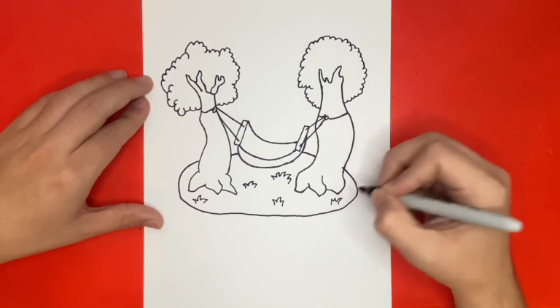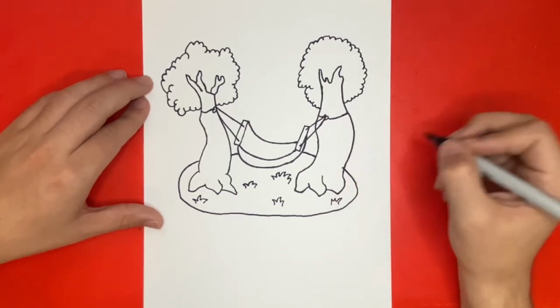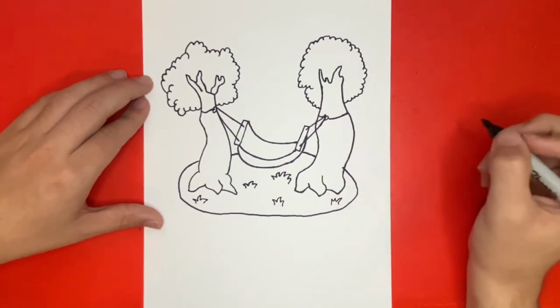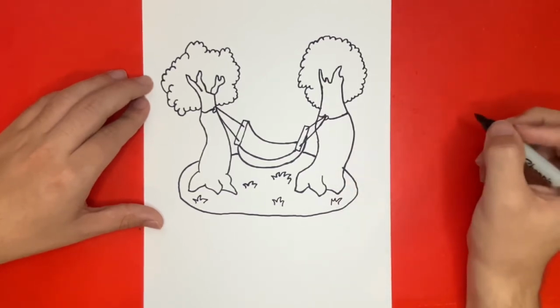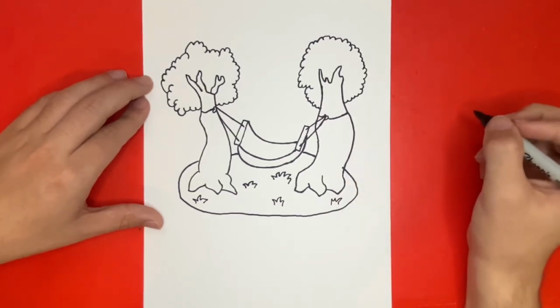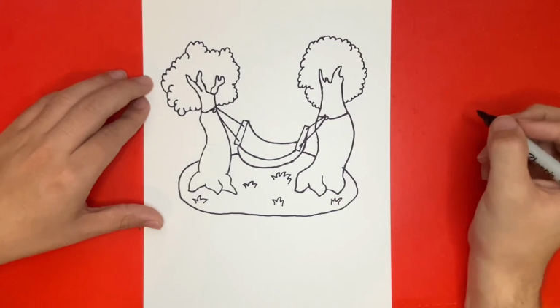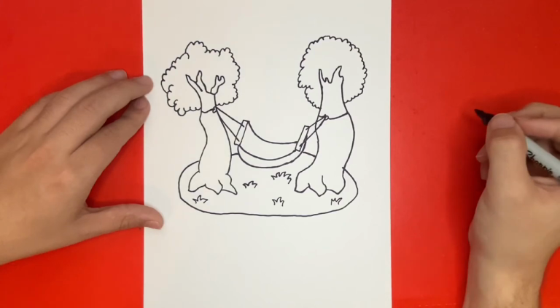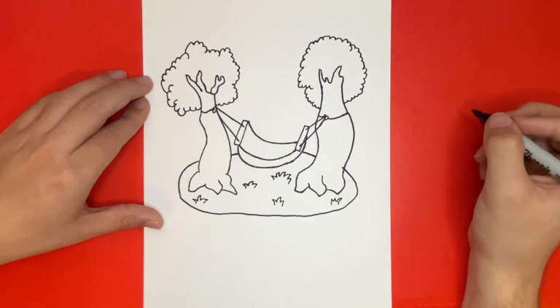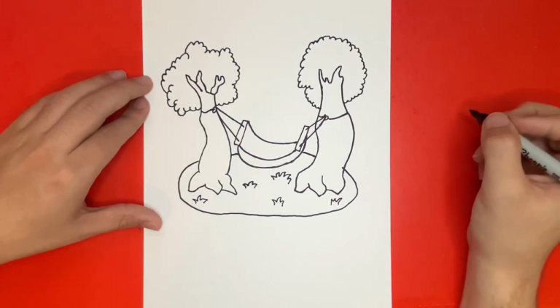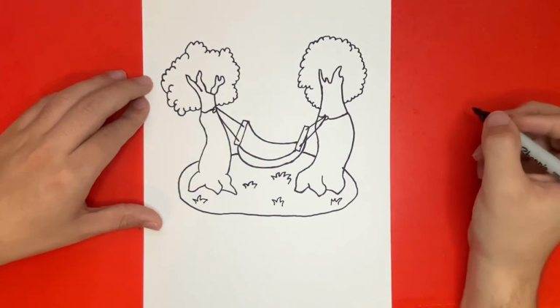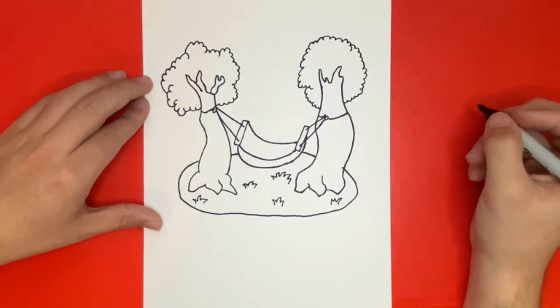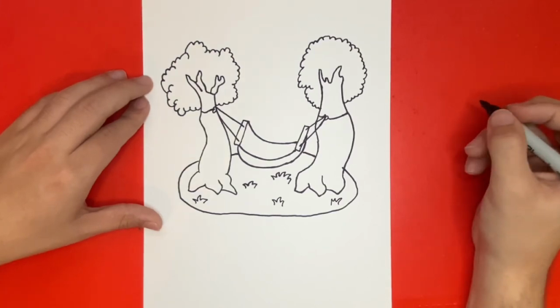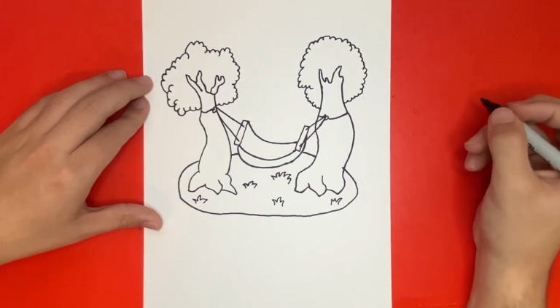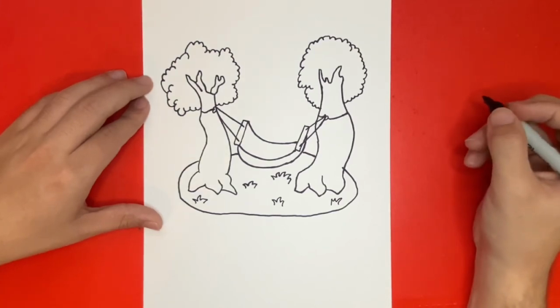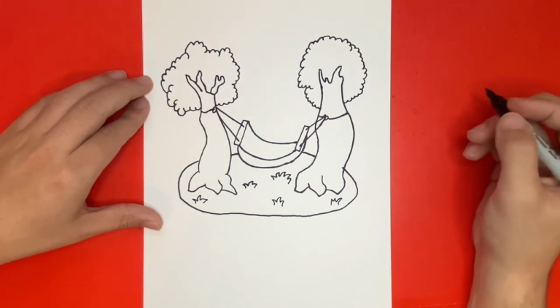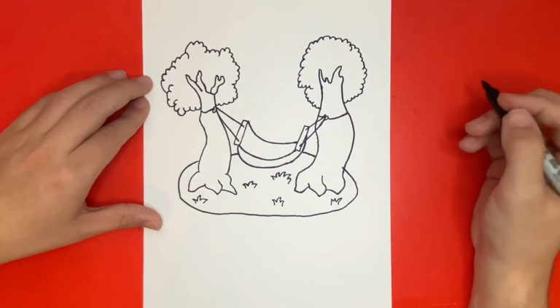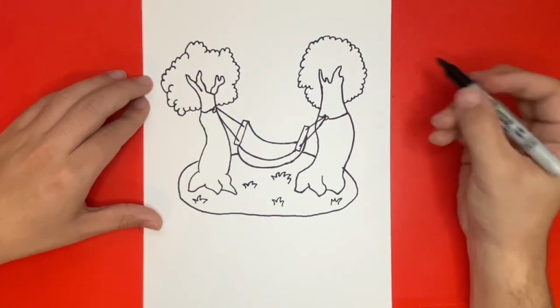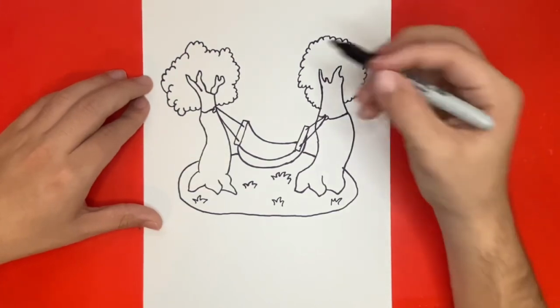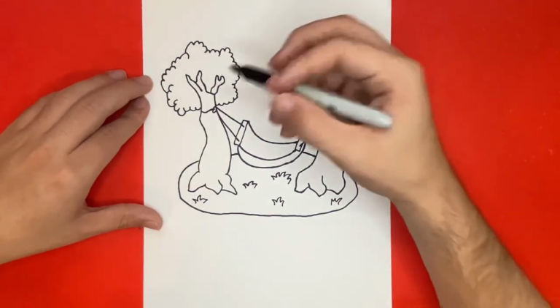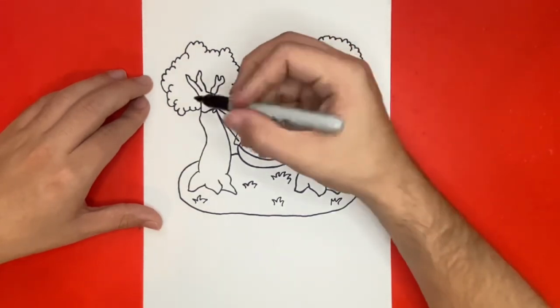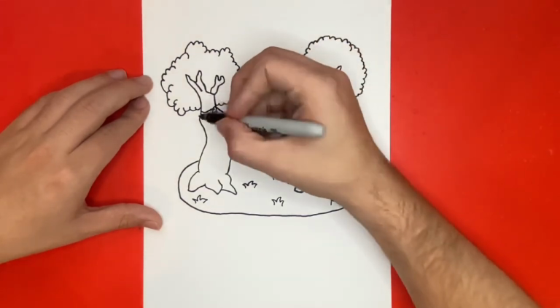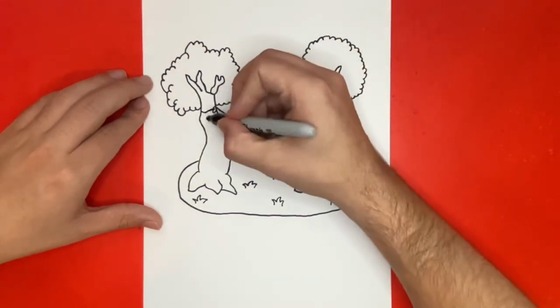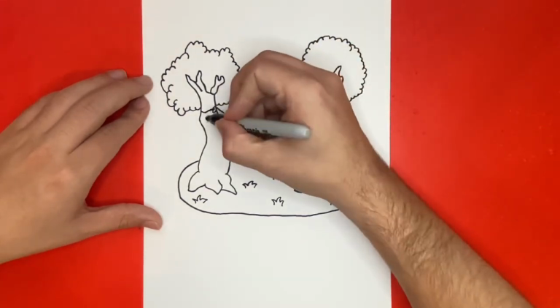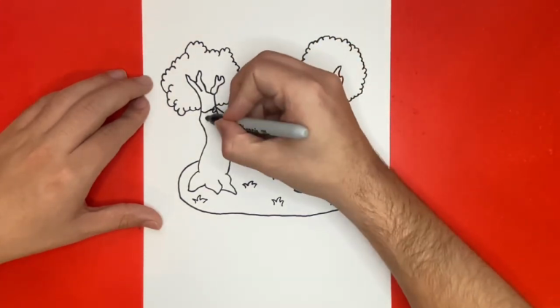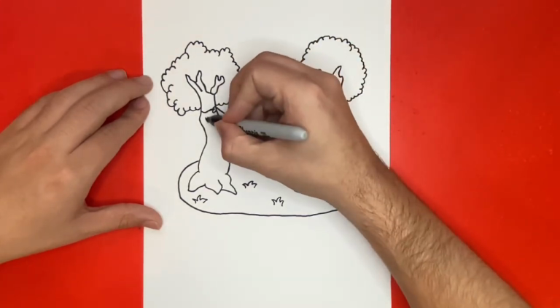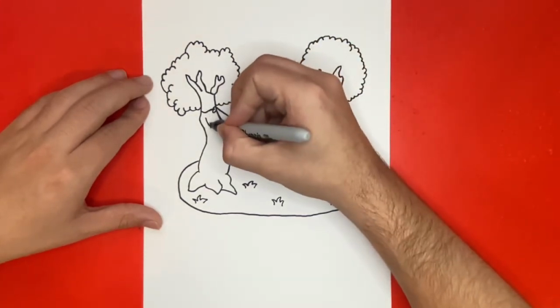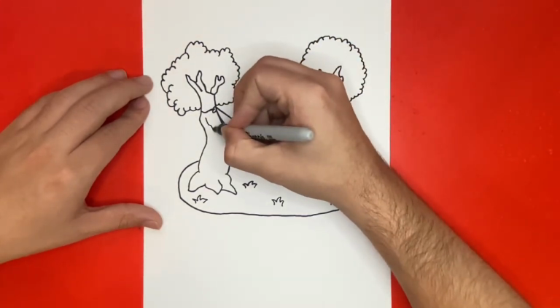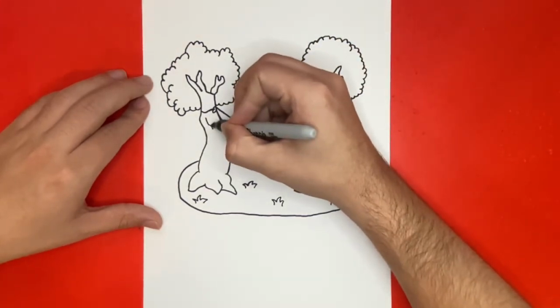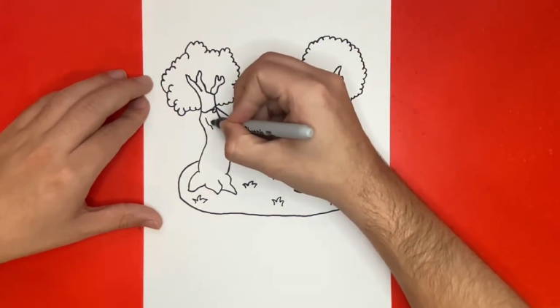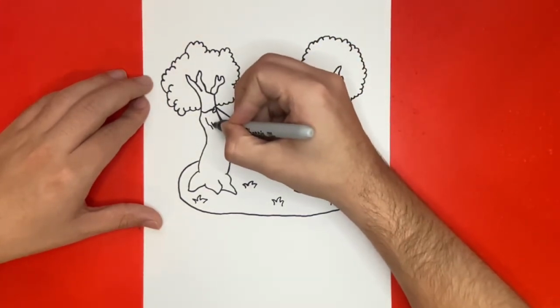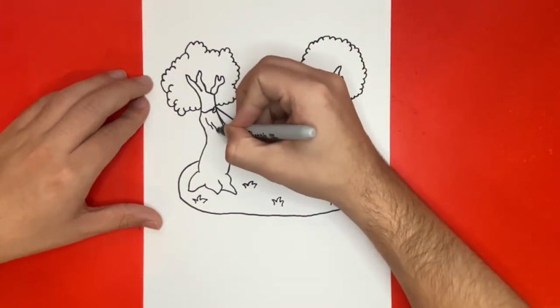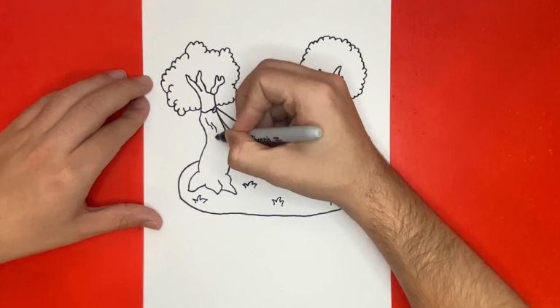And for the last step before we color today's drawing, let's just draw some small lines going up and down on the inside of our trees for detail.